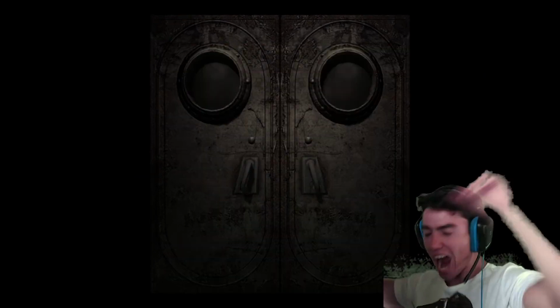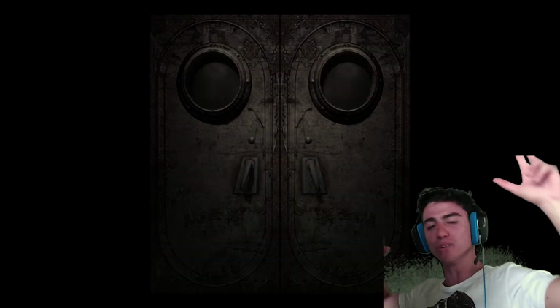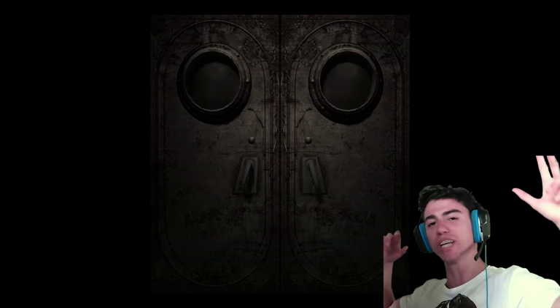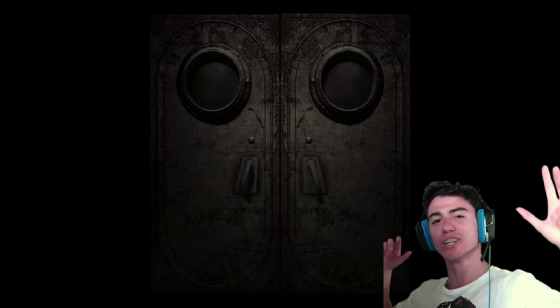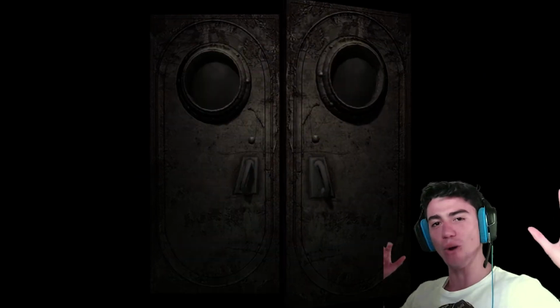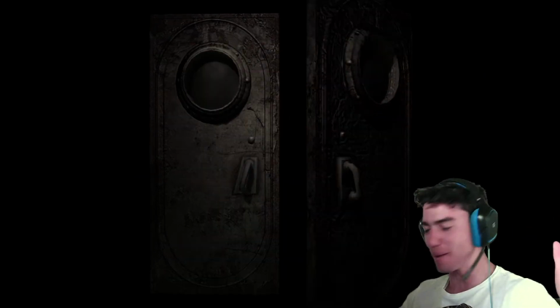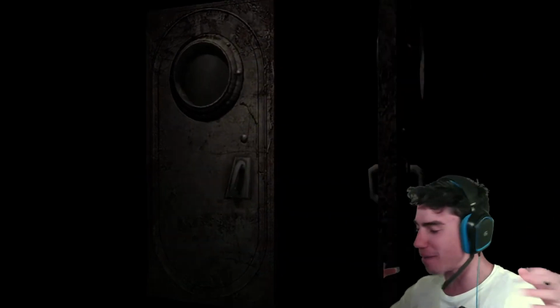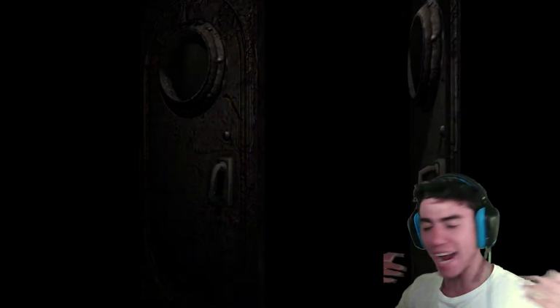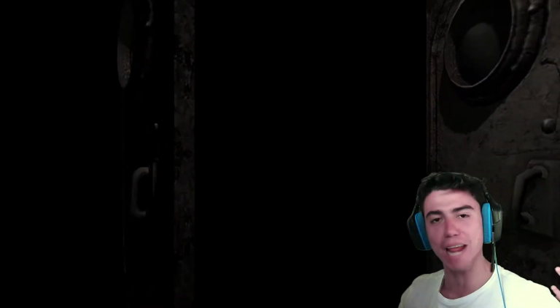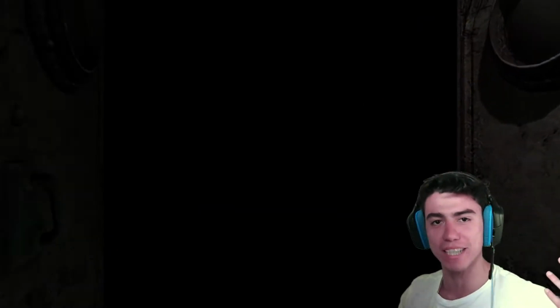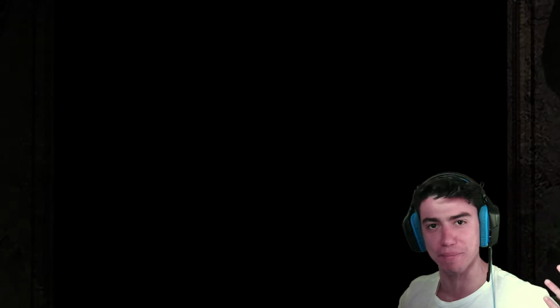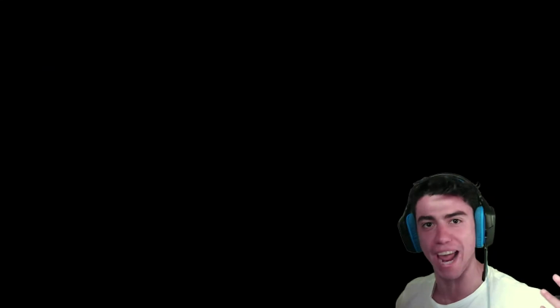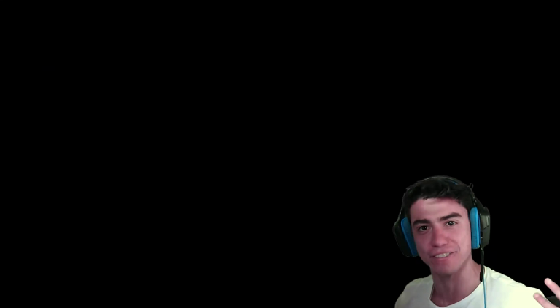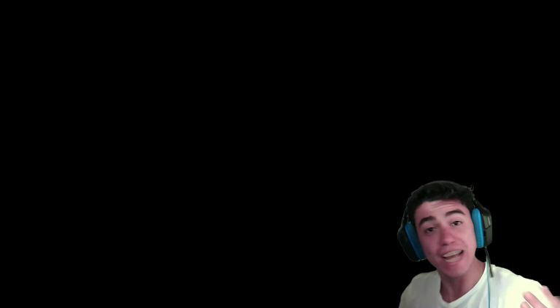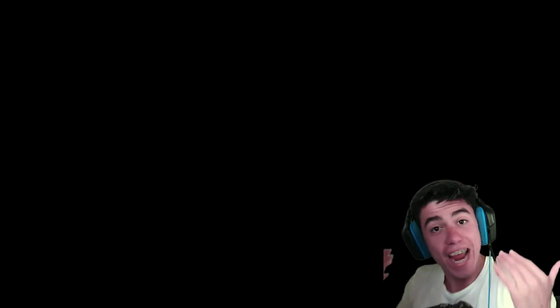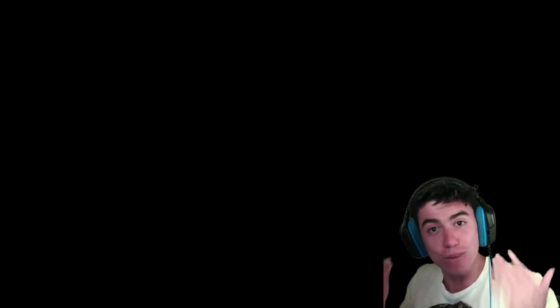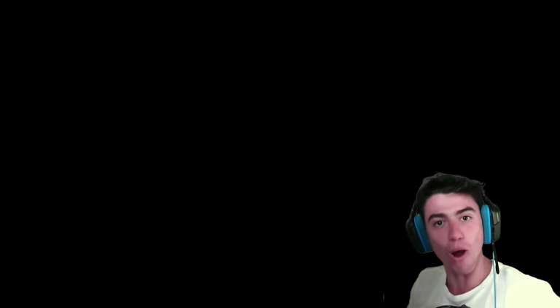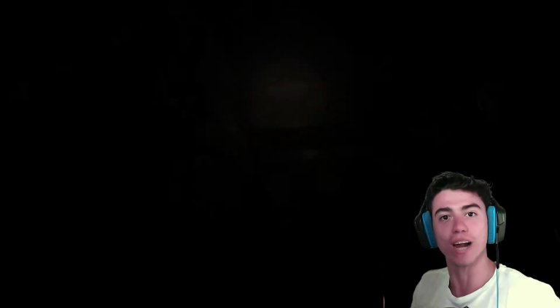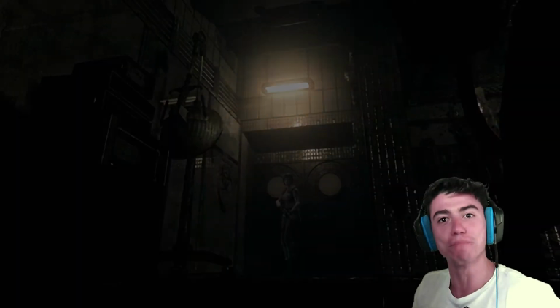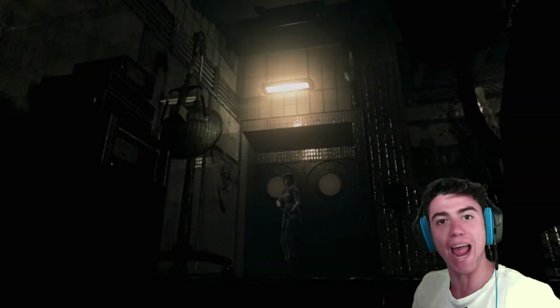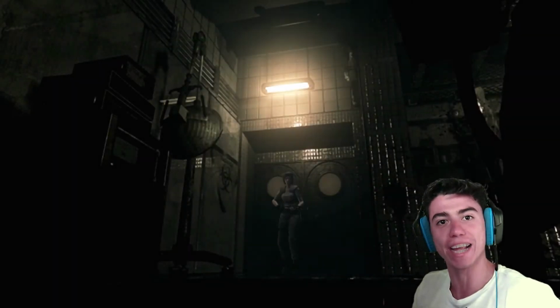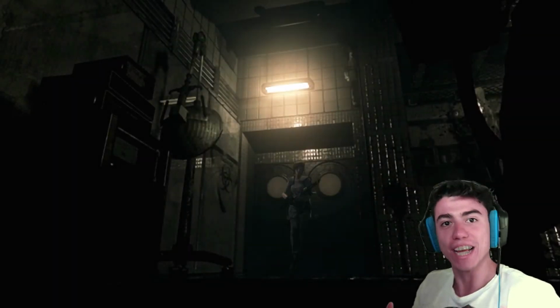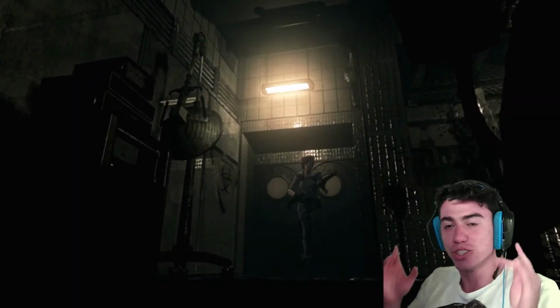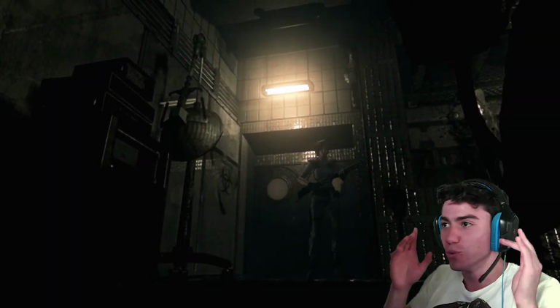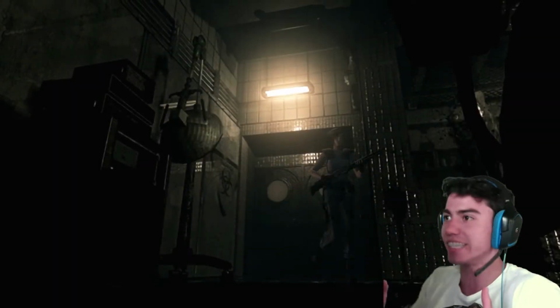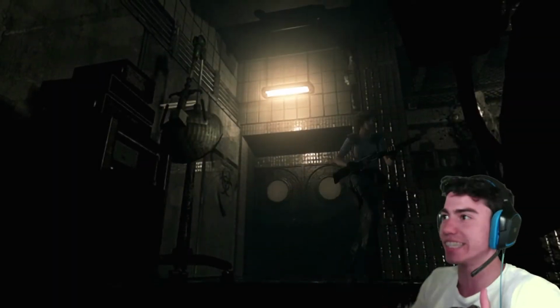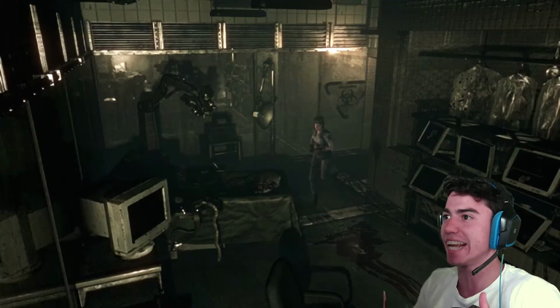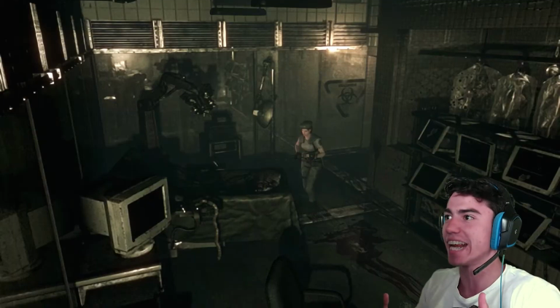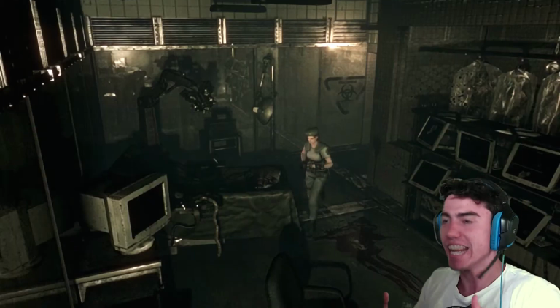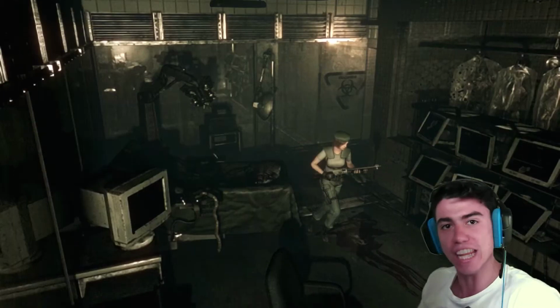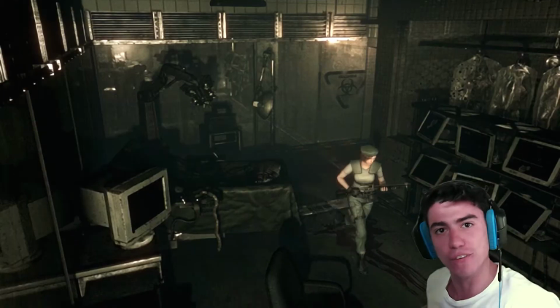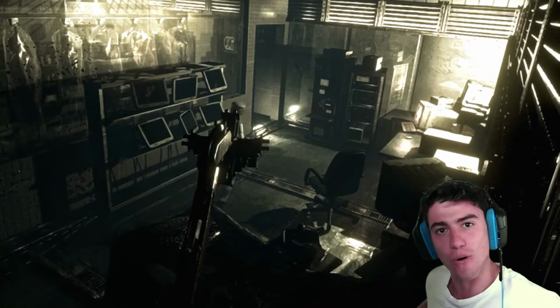How's it going? My name is Mav and welcome back to Resident Evil.